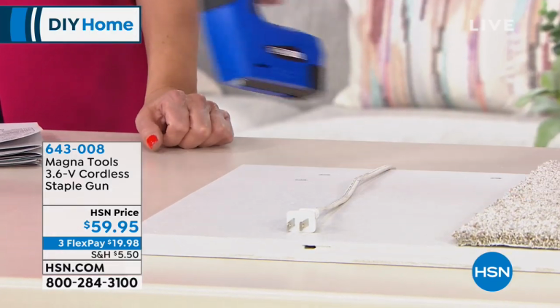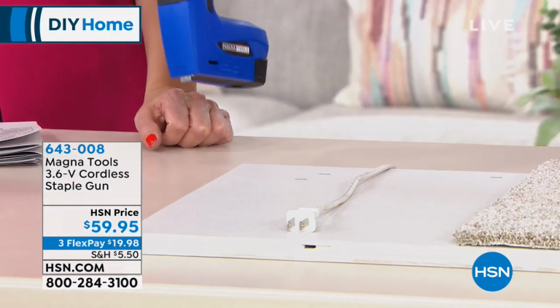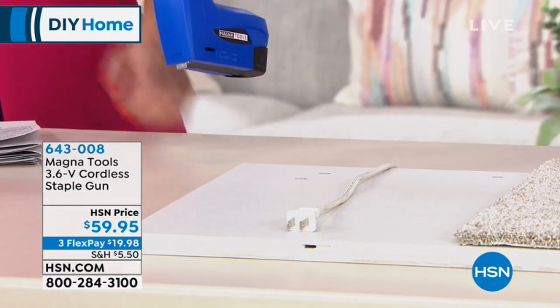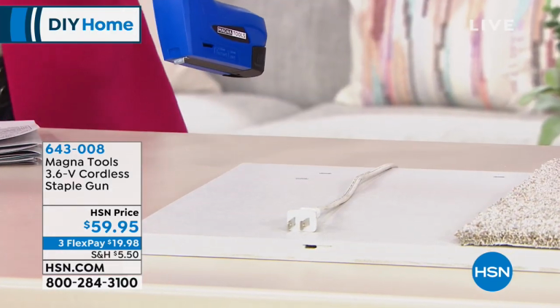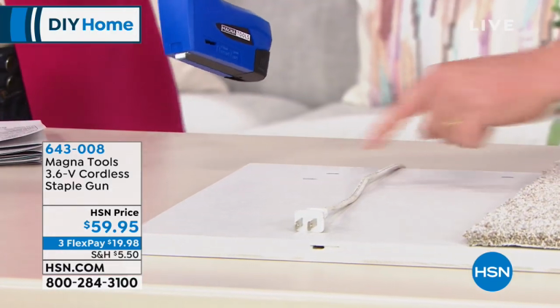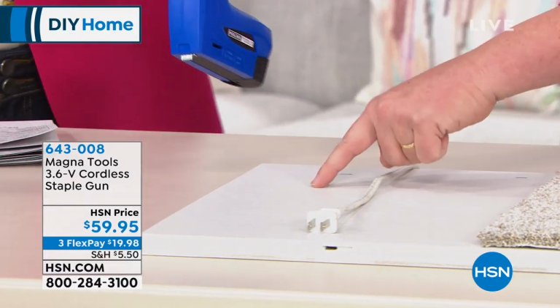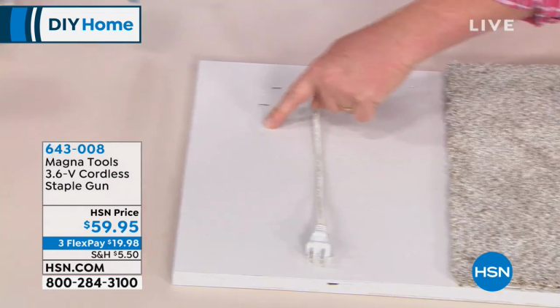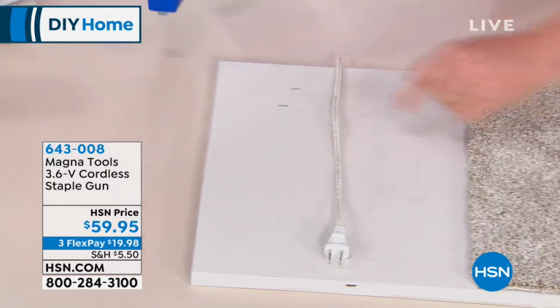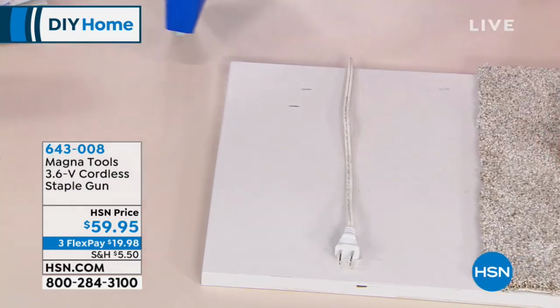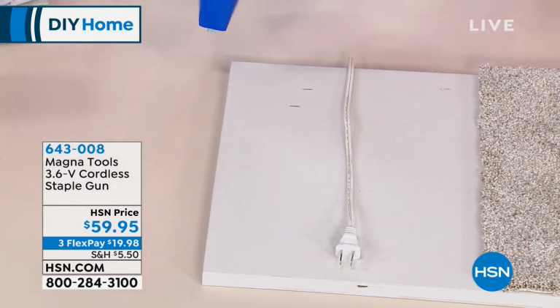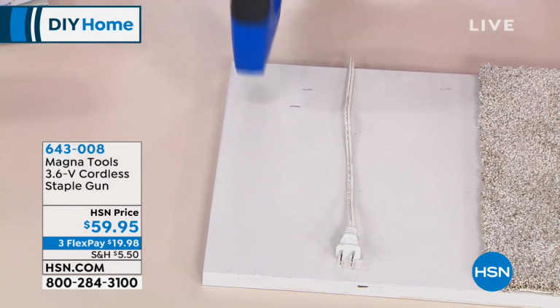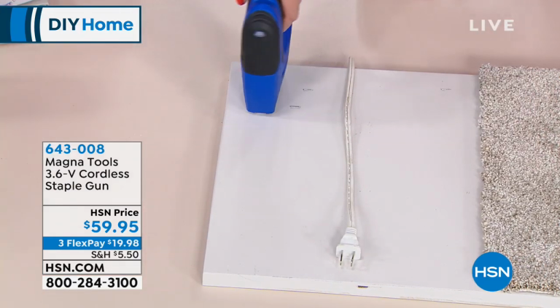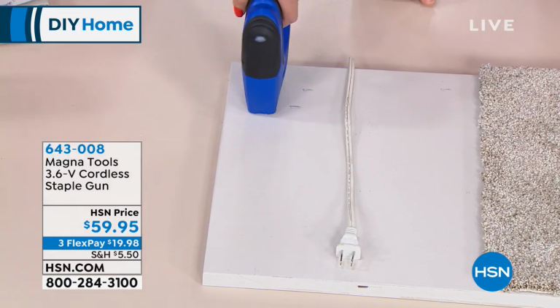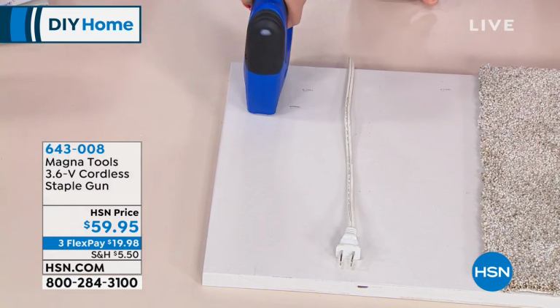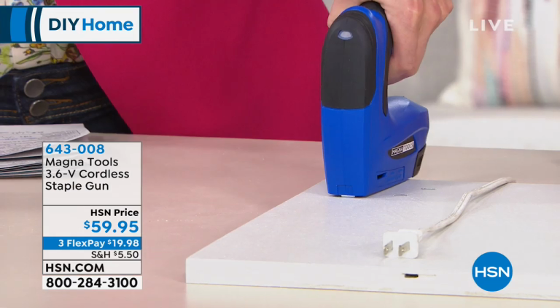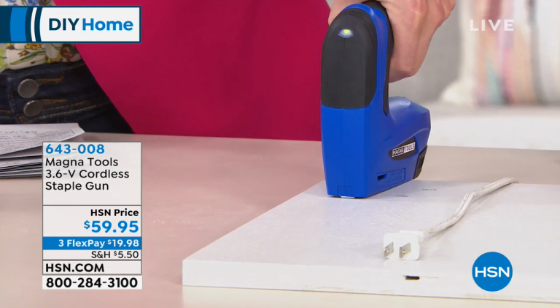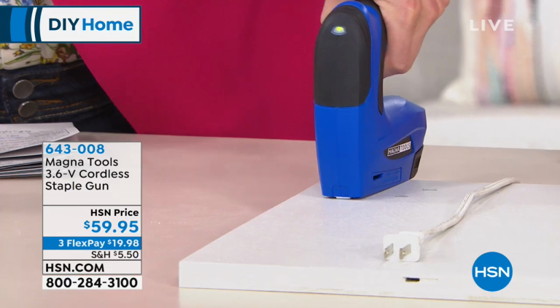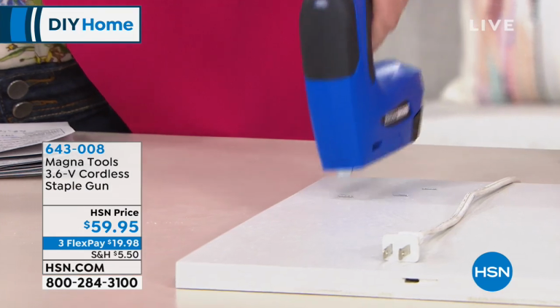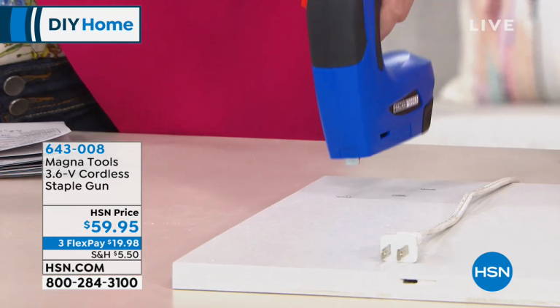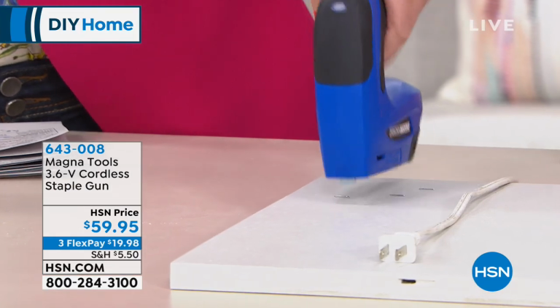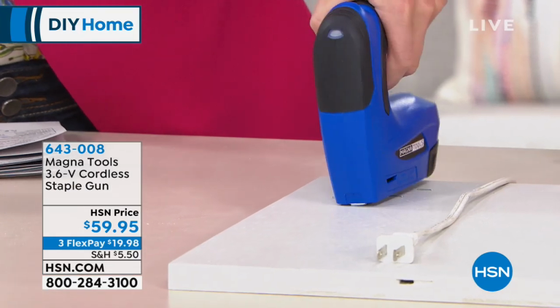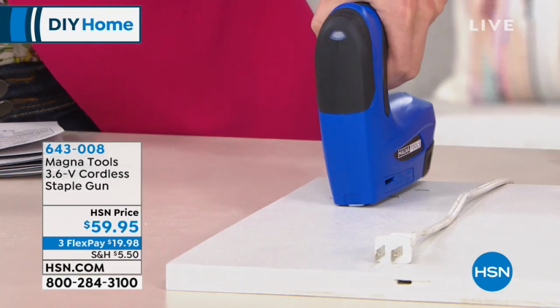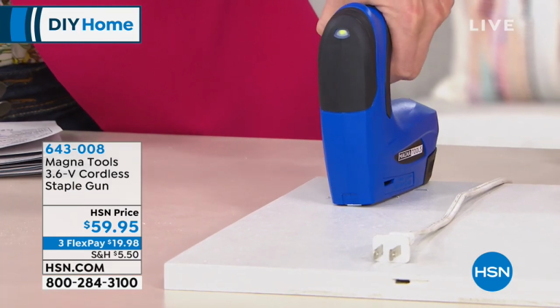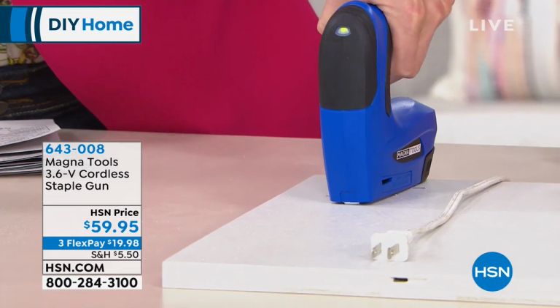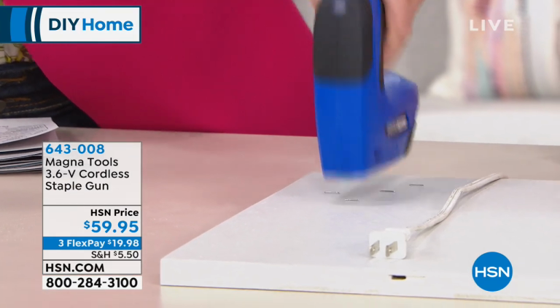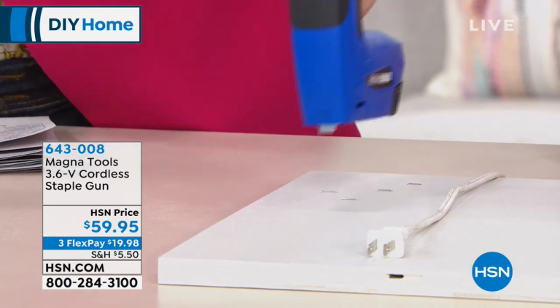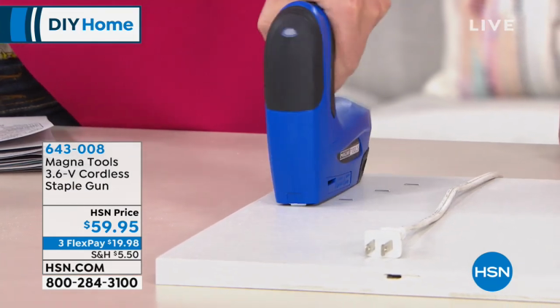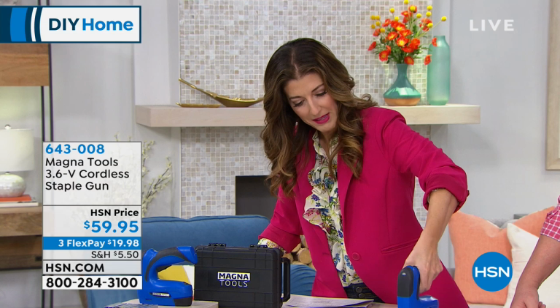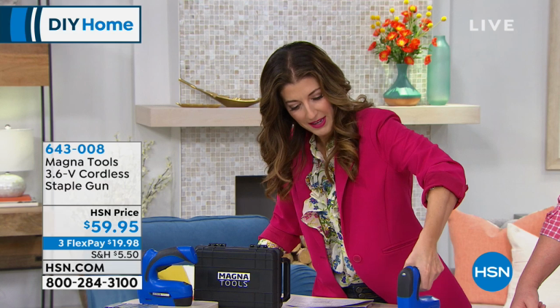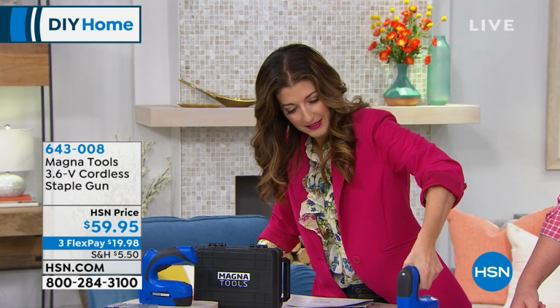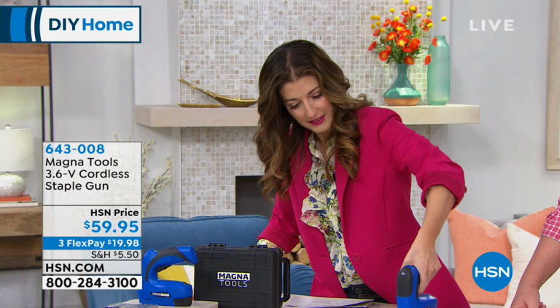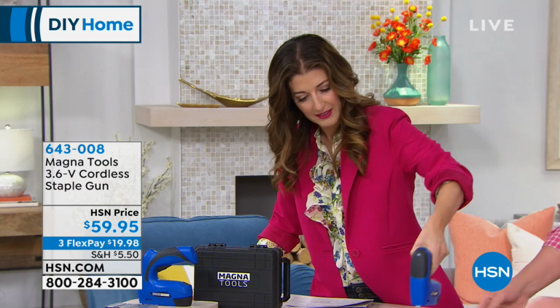Do you want to try it? Just press it down. Are you left-handed? Yes. Press it down. That's it. Oh! See how easy it is? How cool is that?